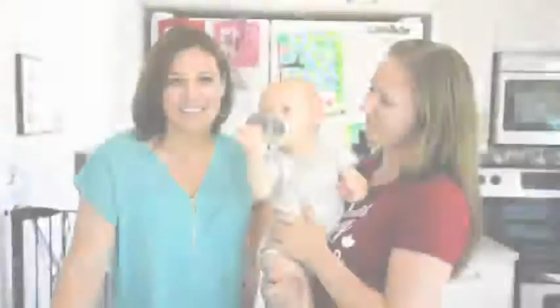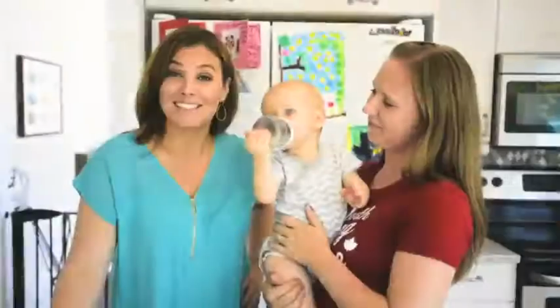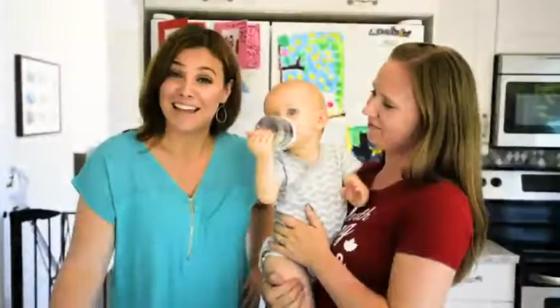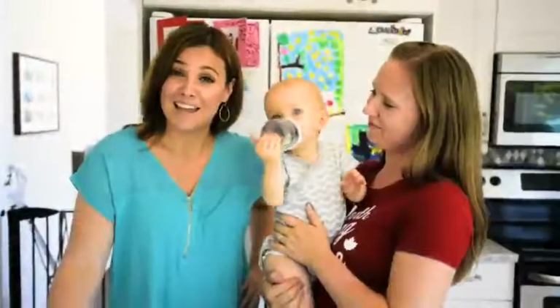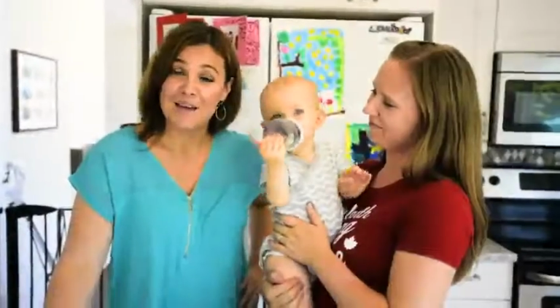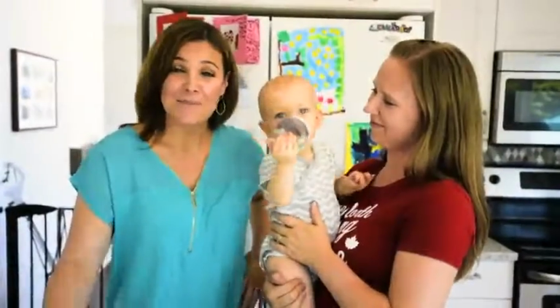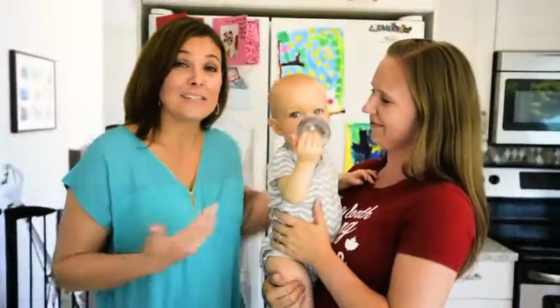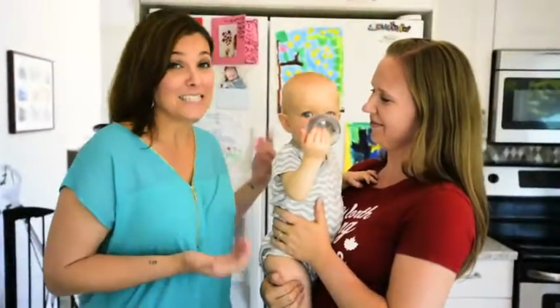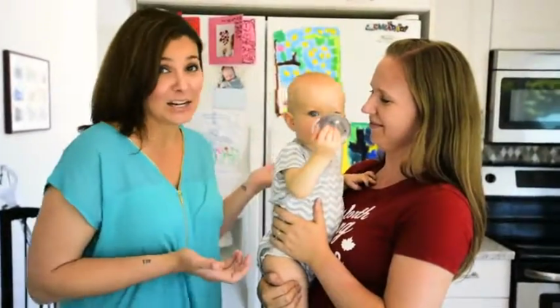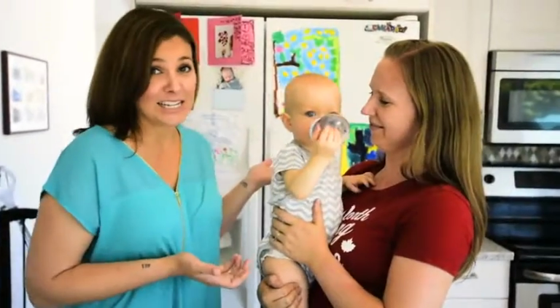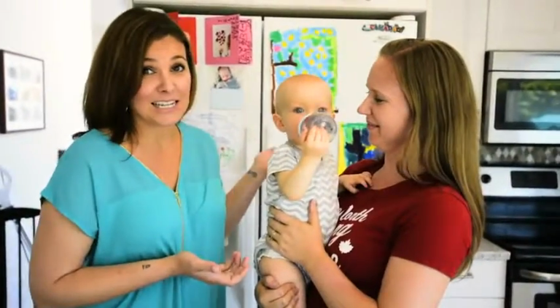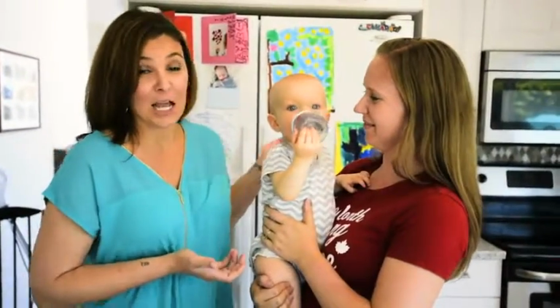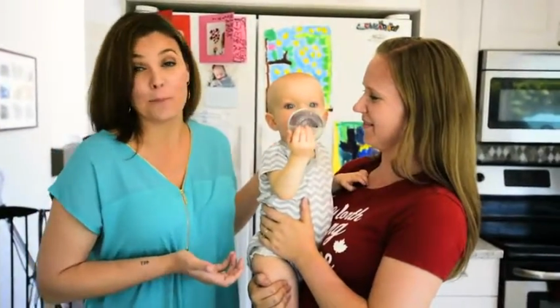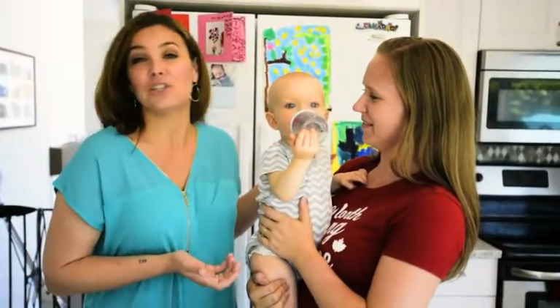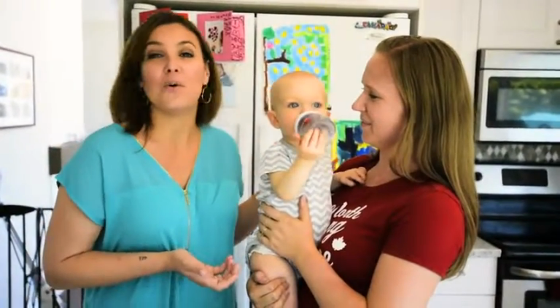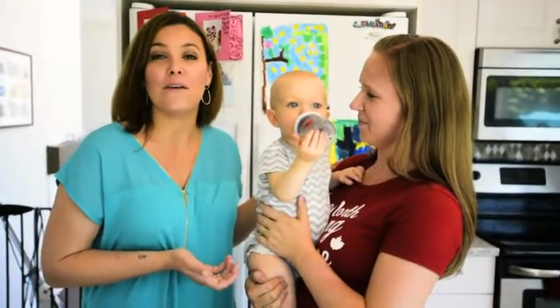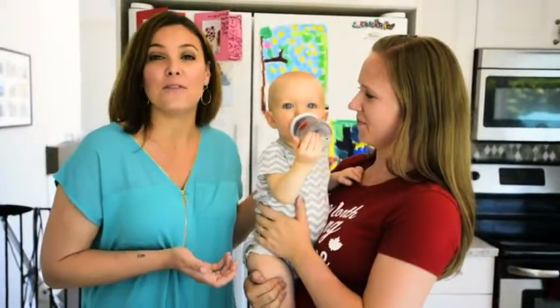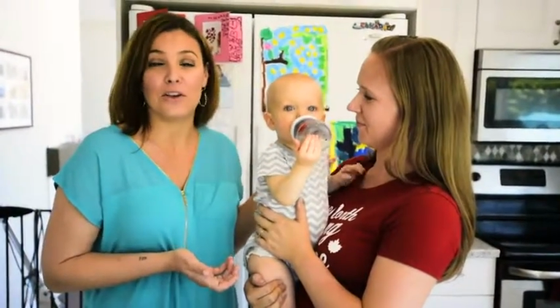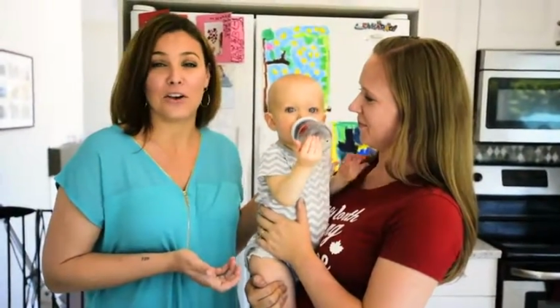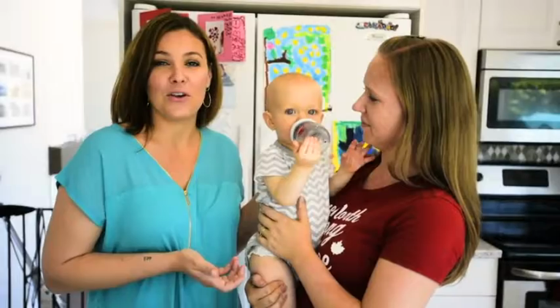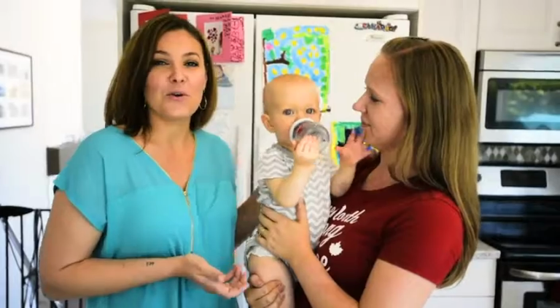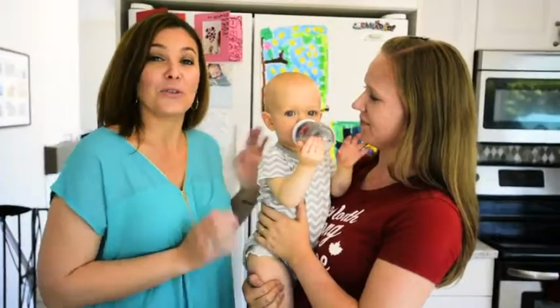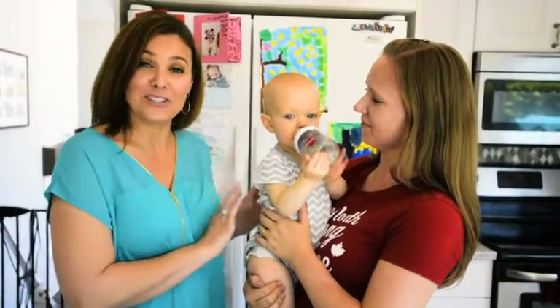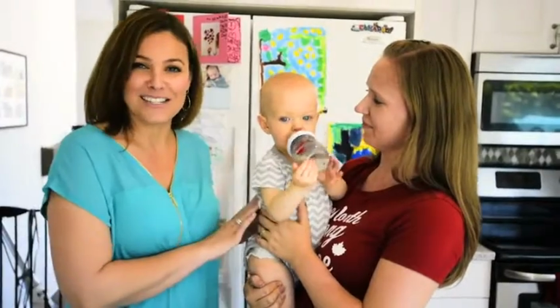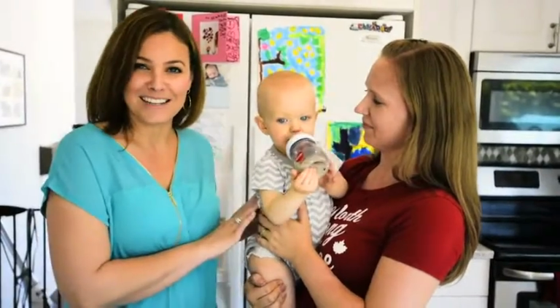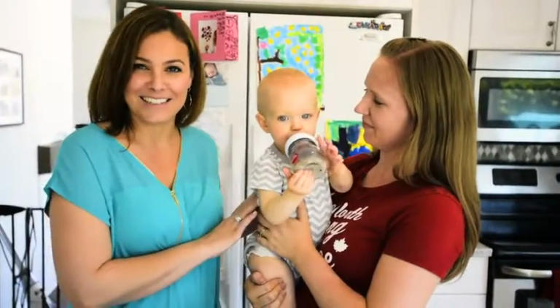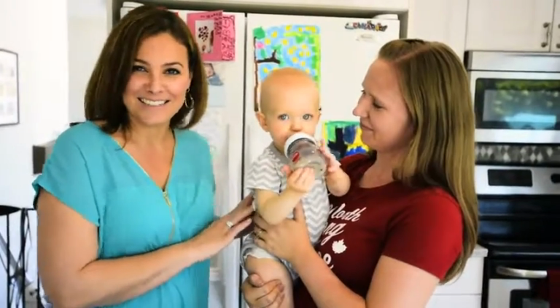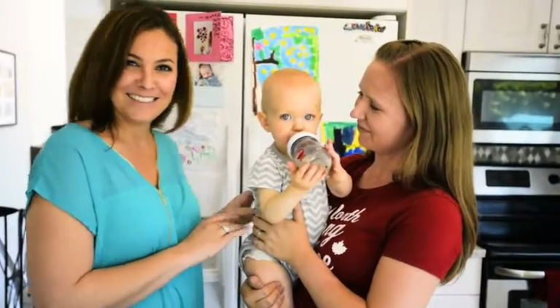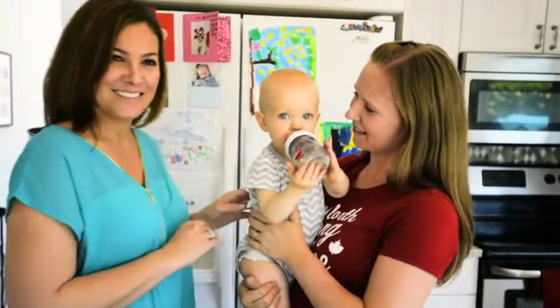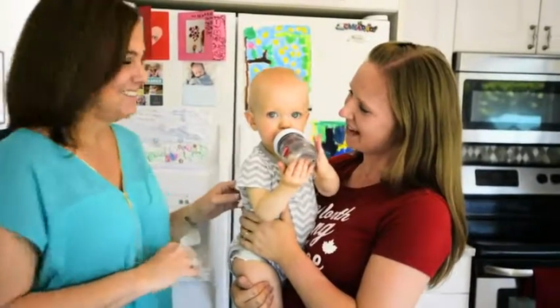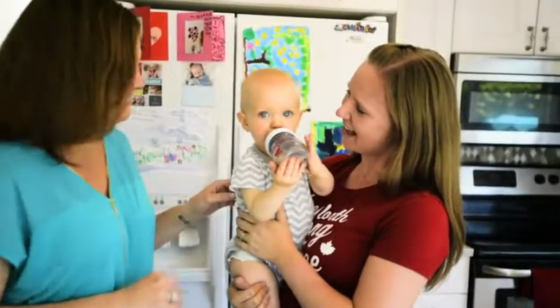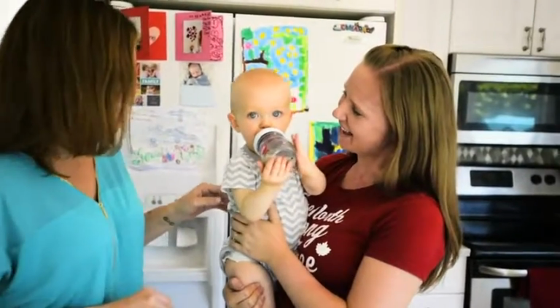Today, my friend Sarah is going to help show off the Nook with her son, Declan. Hi!